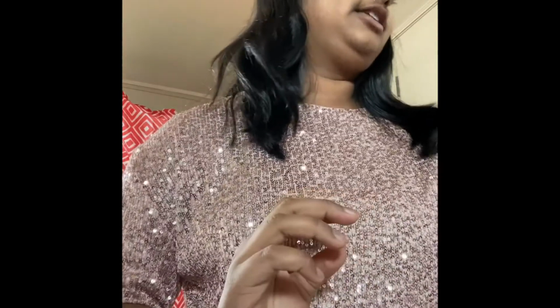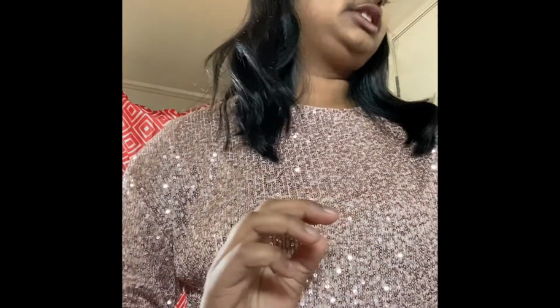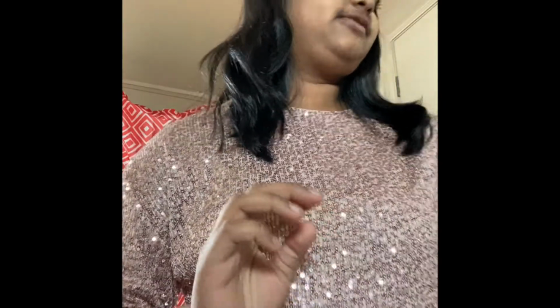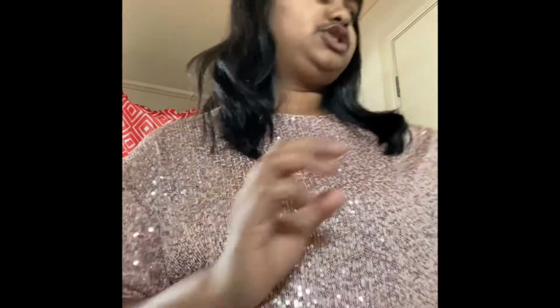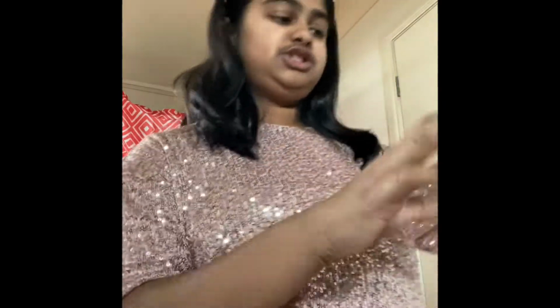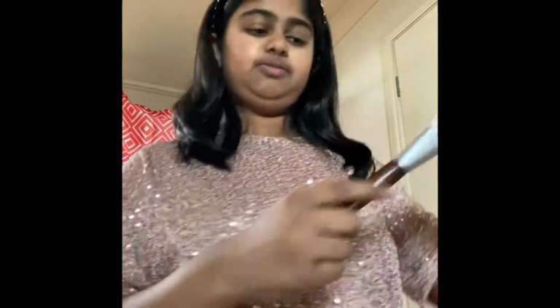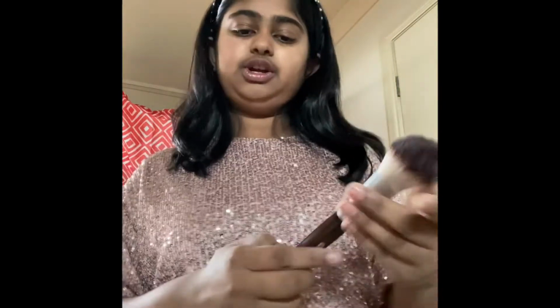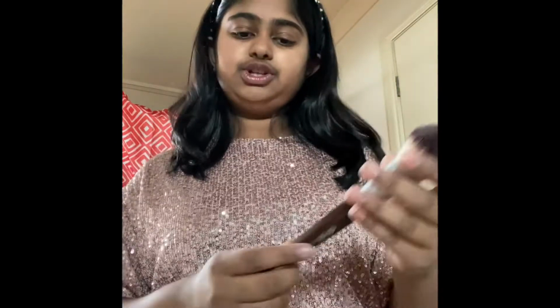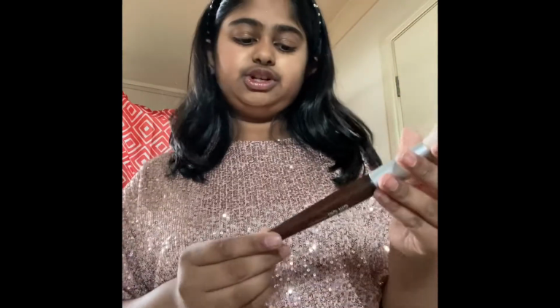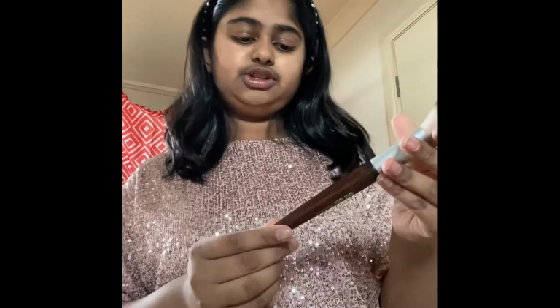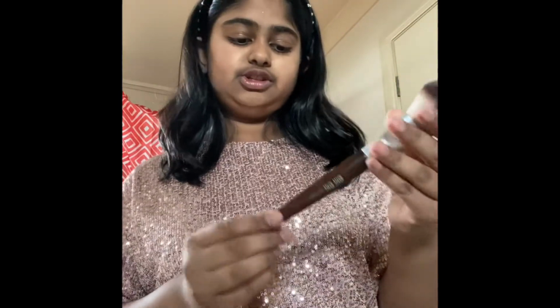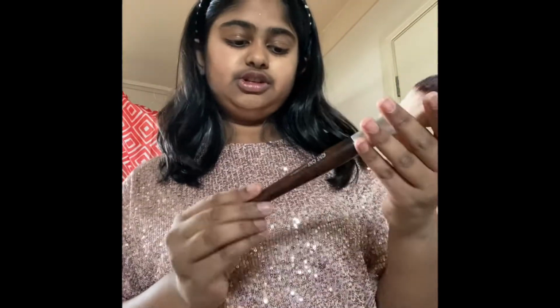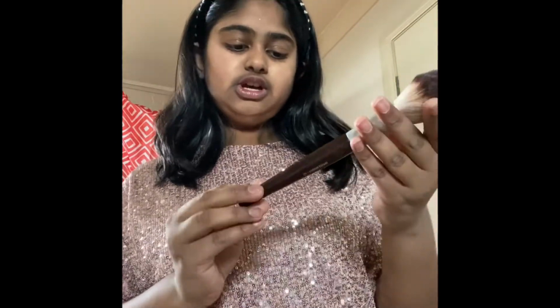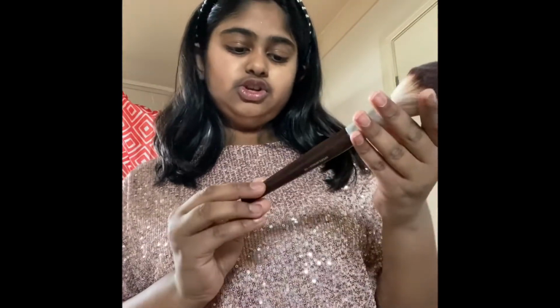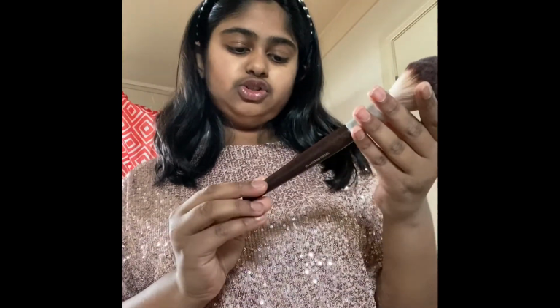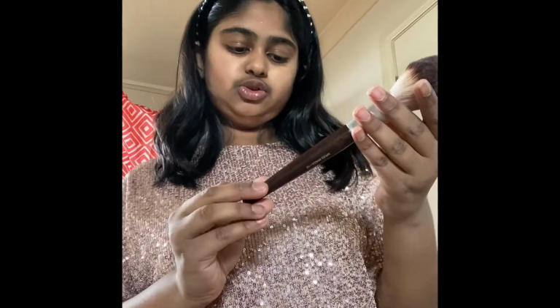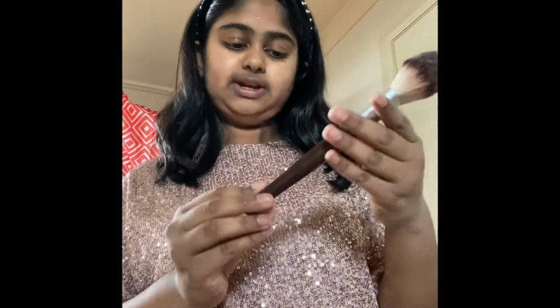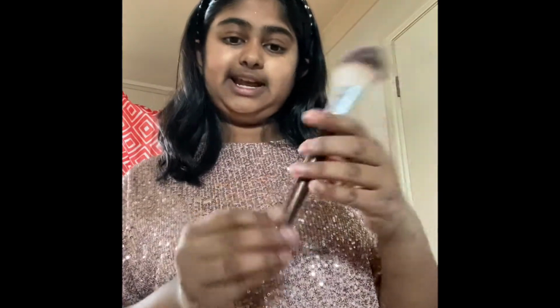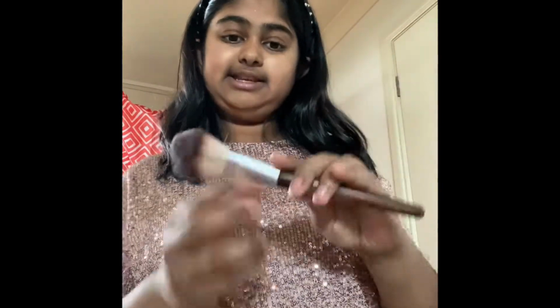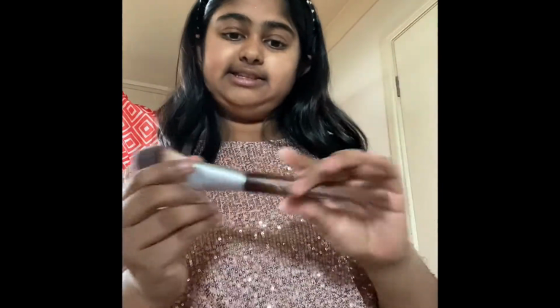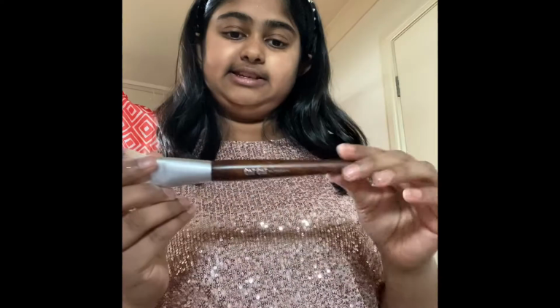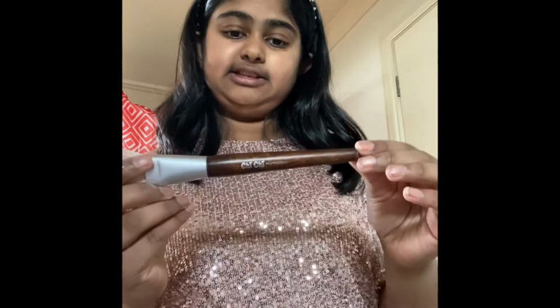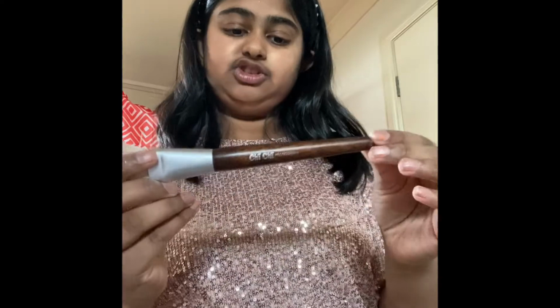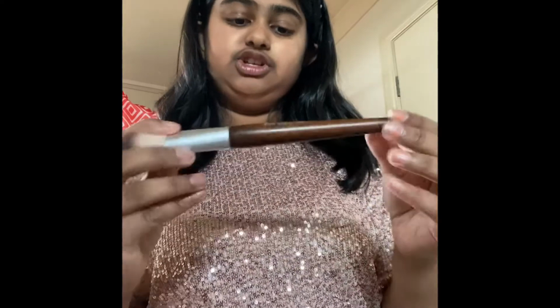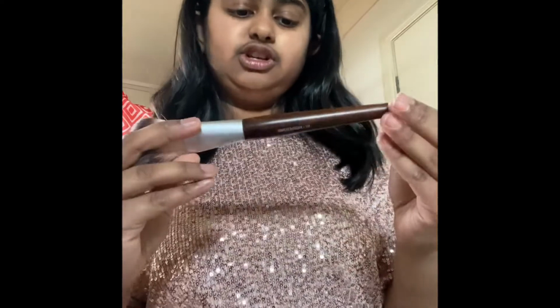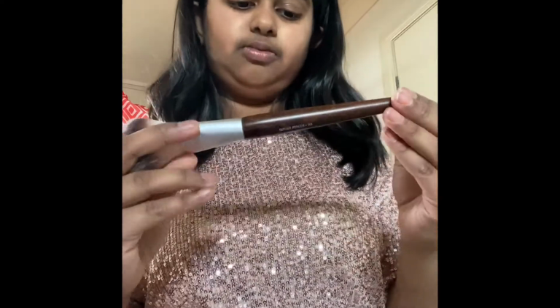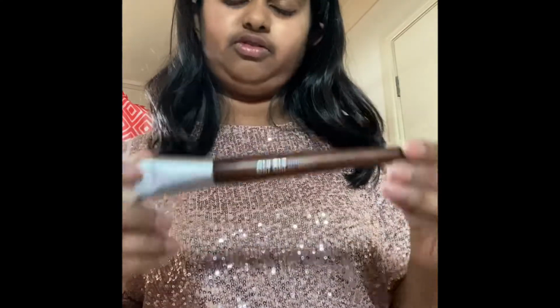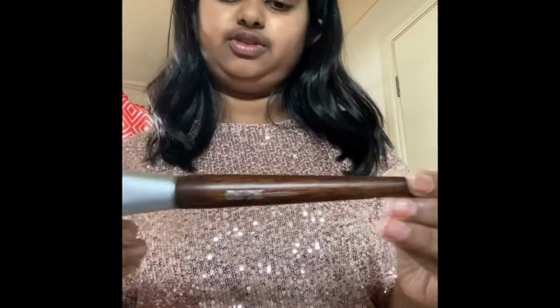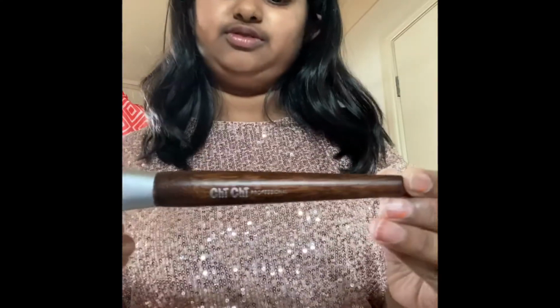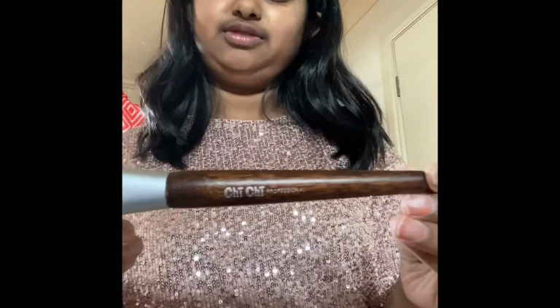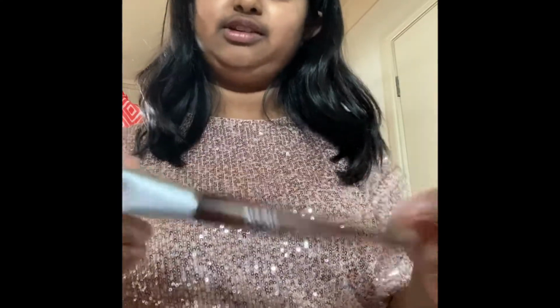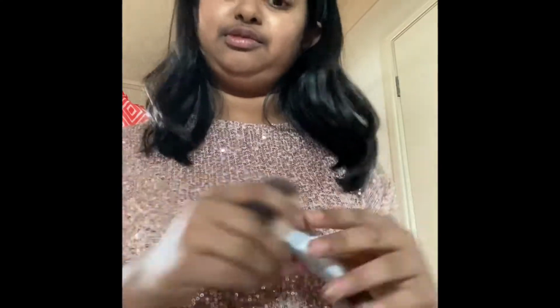And I also have a Chi Chi brush. It's super nice. It says Chi Chi Professional.